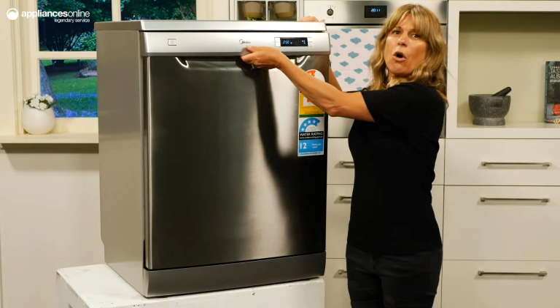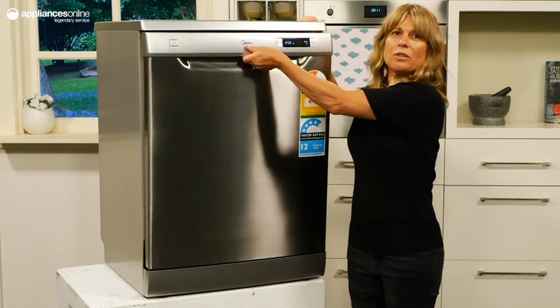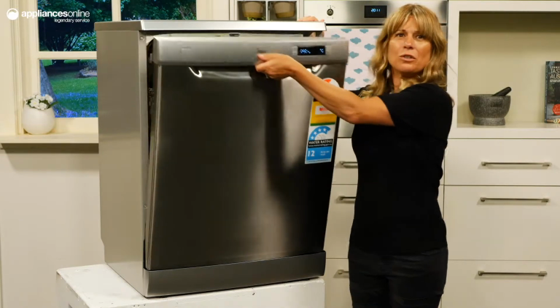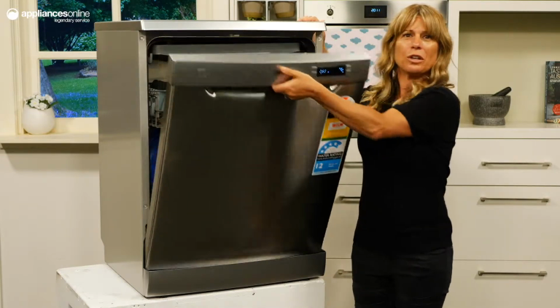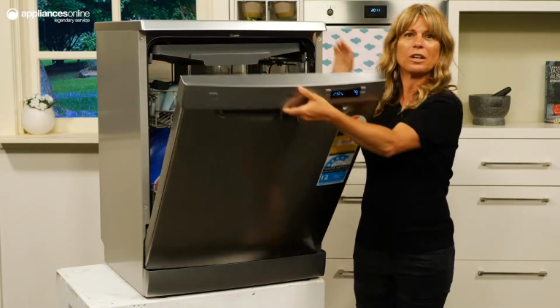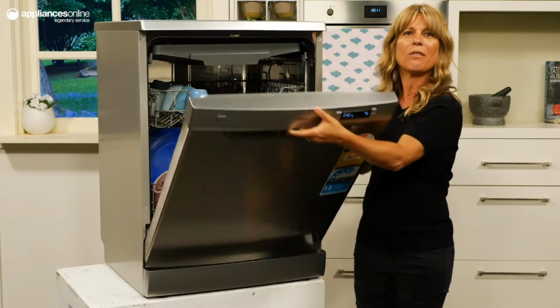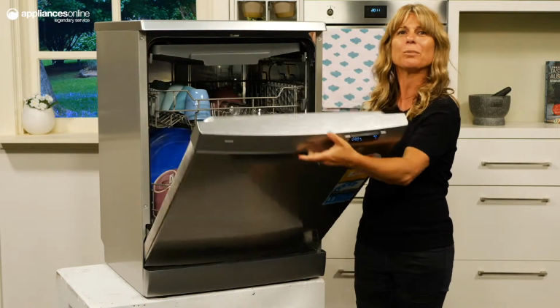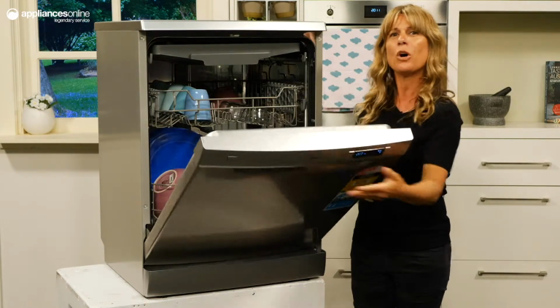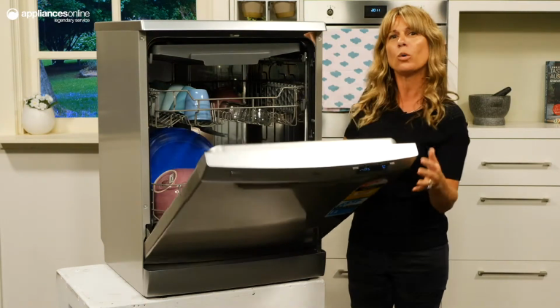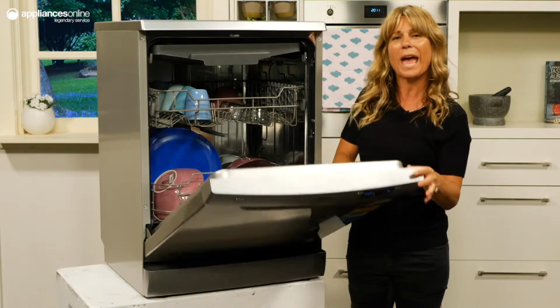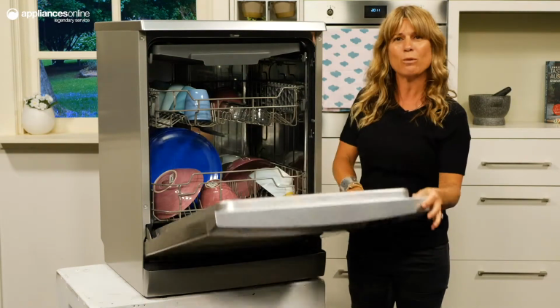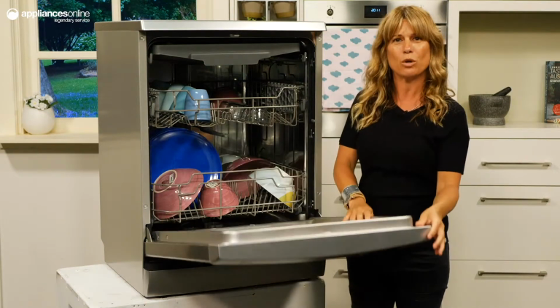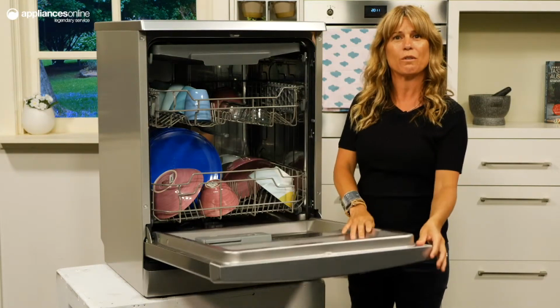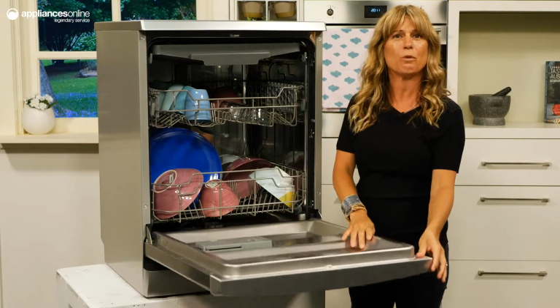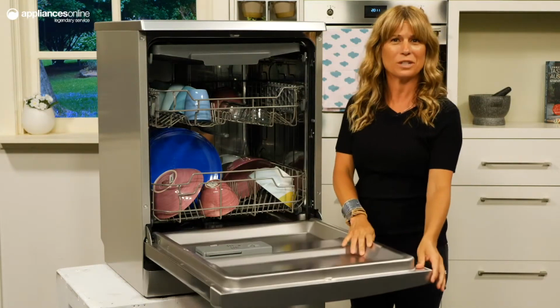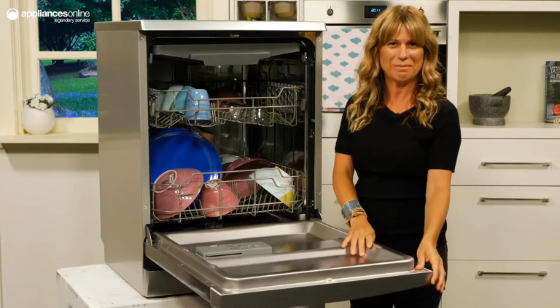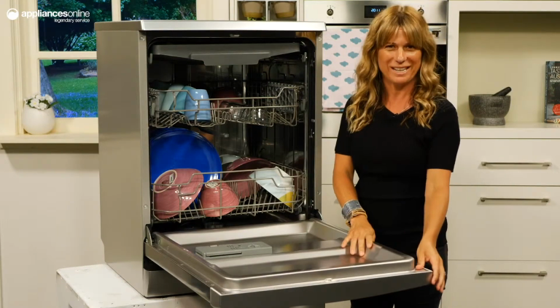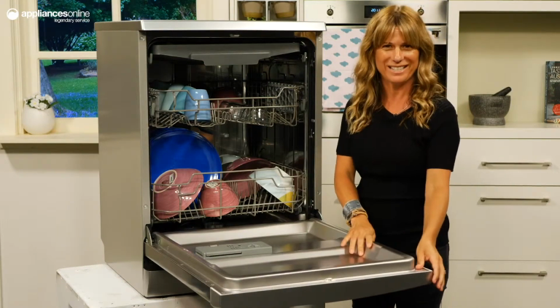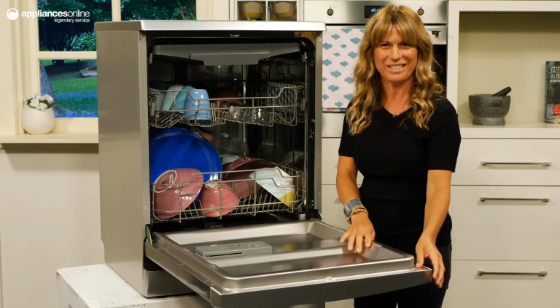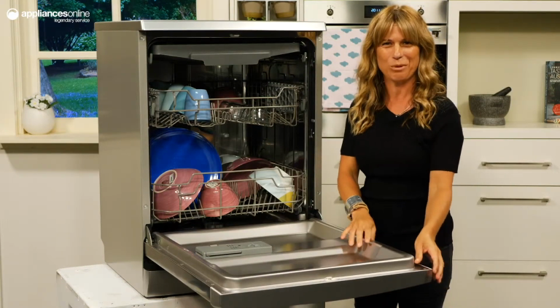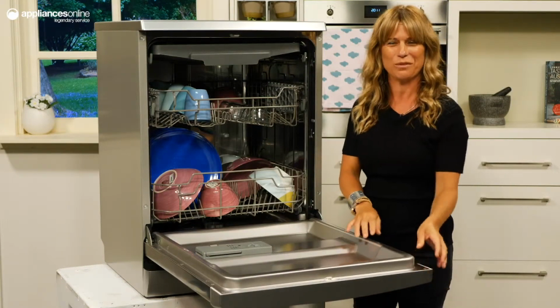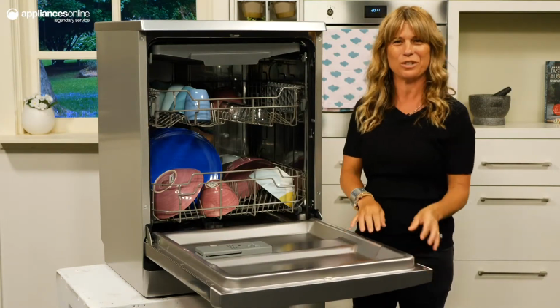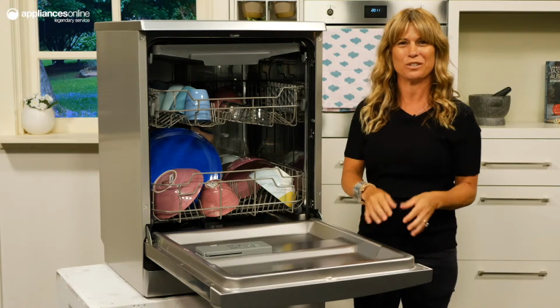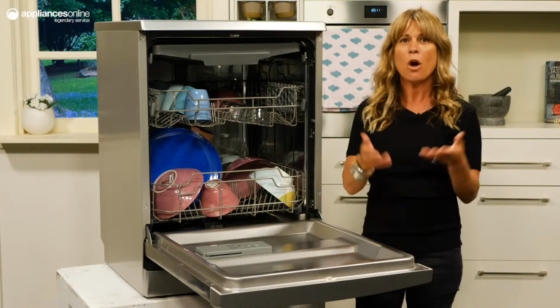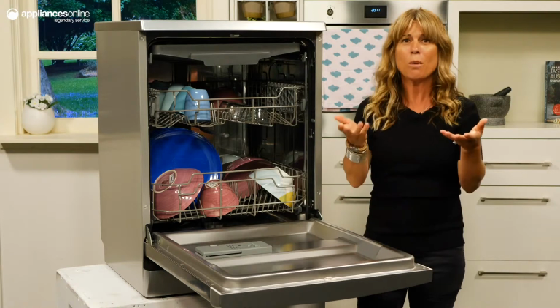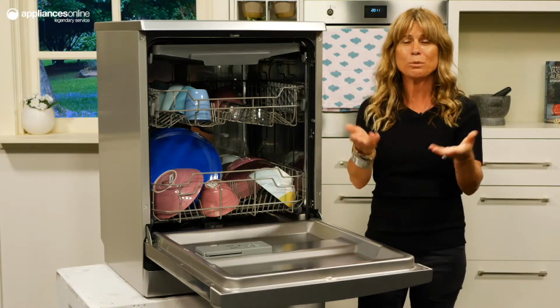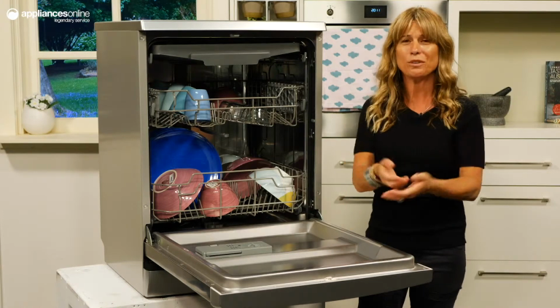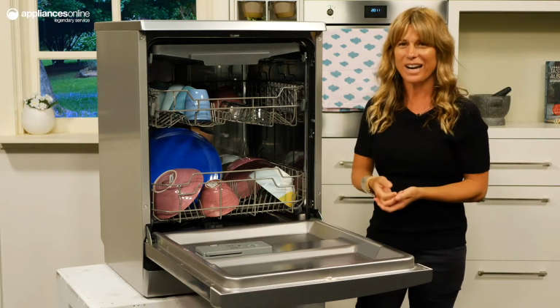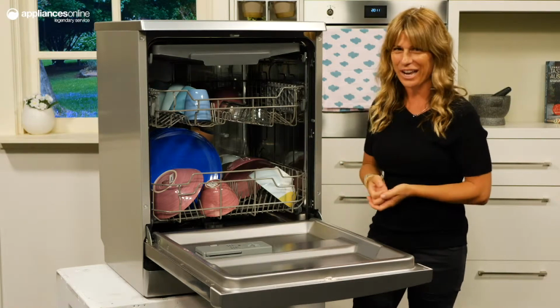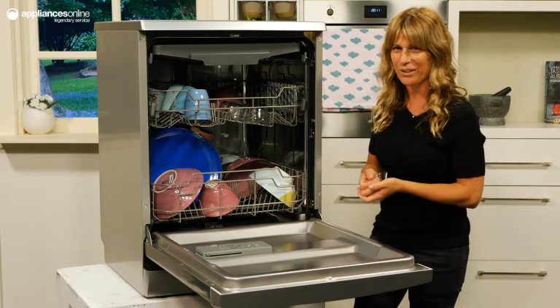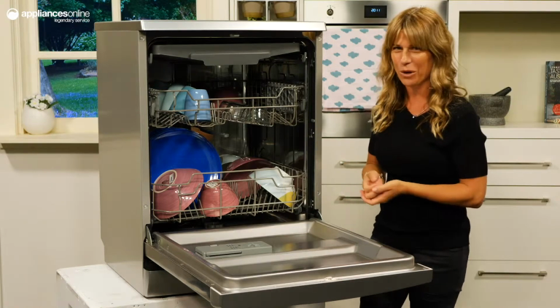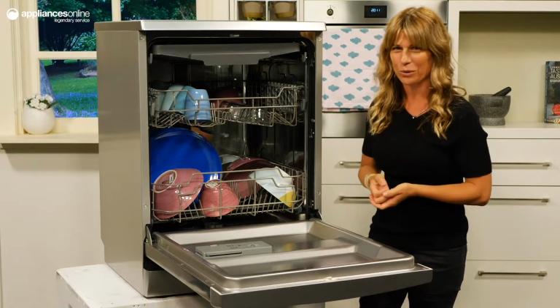The interior of this unit can comfortably hold and wash 14 place settings worth of dishes, optimal for larger households.